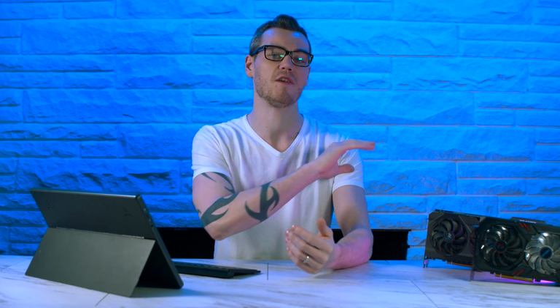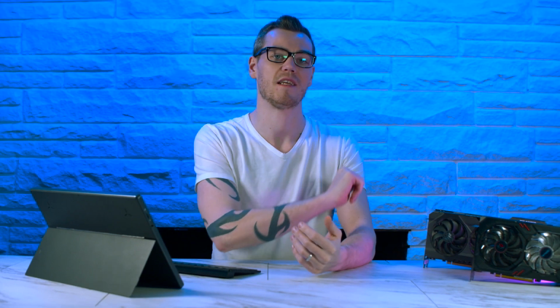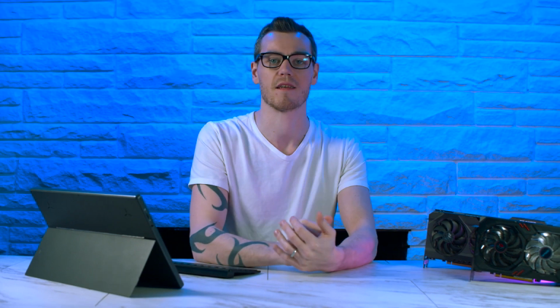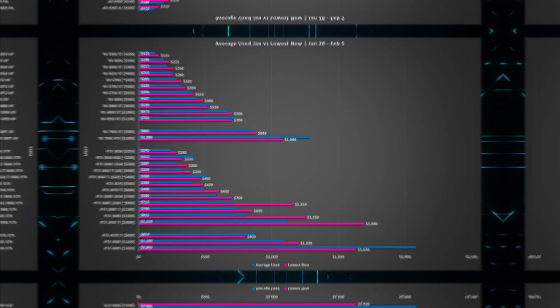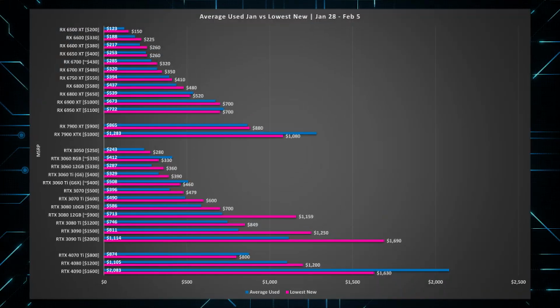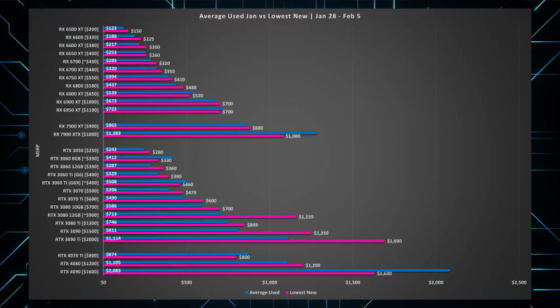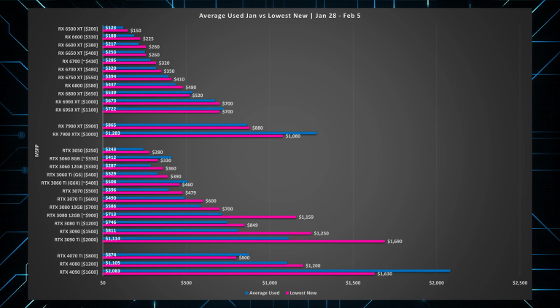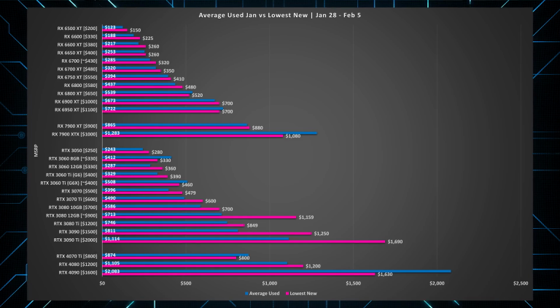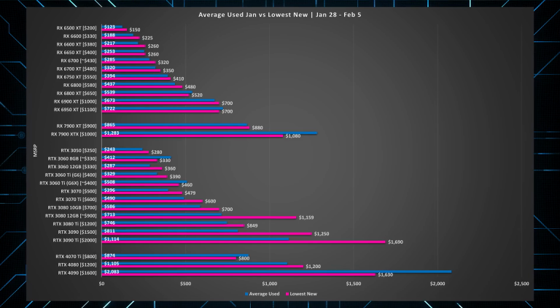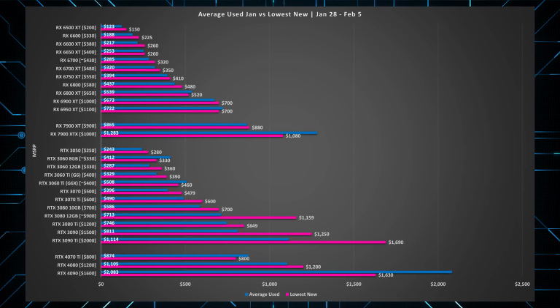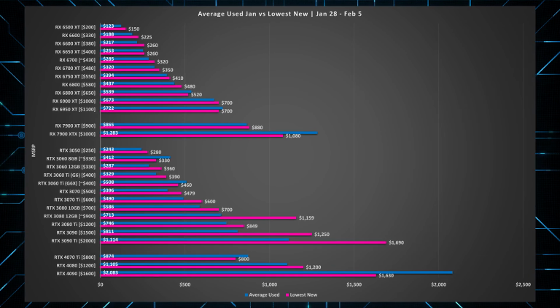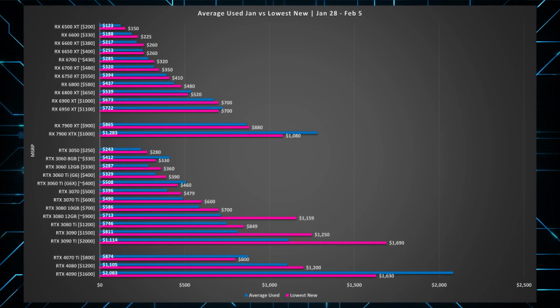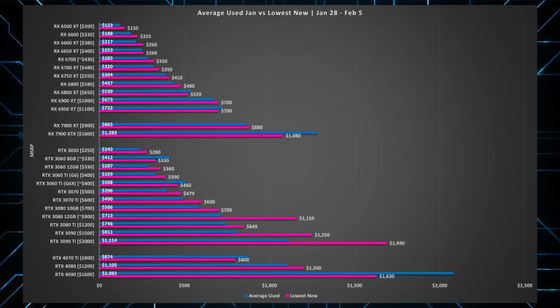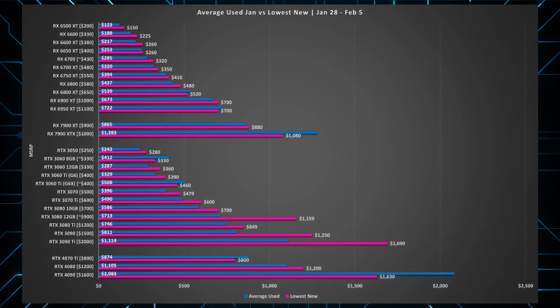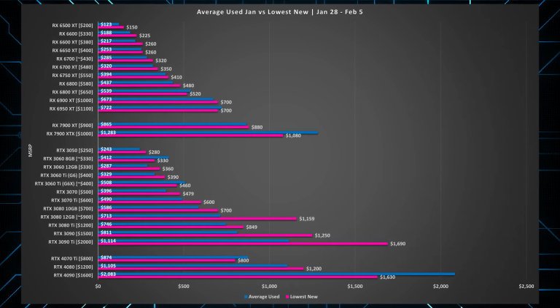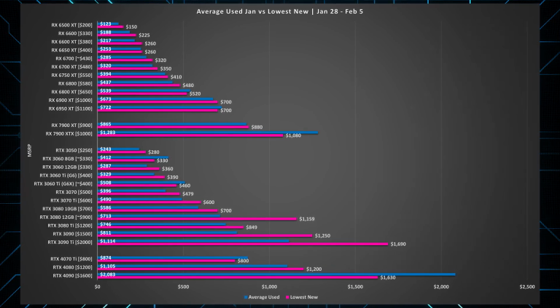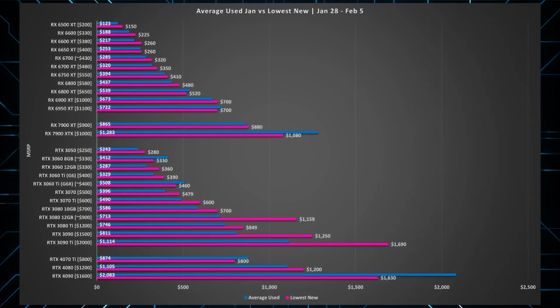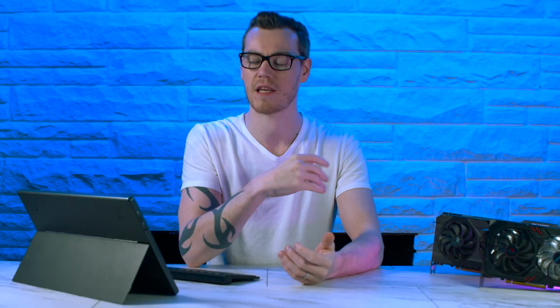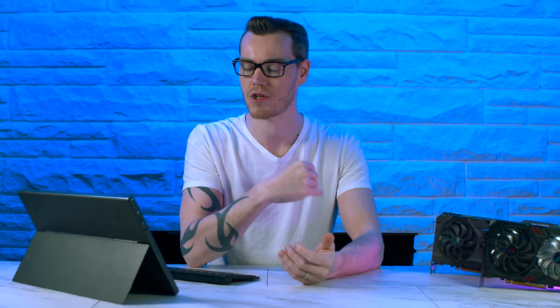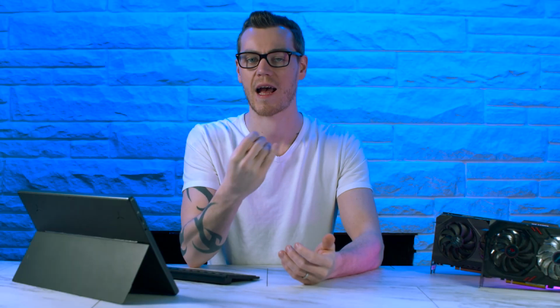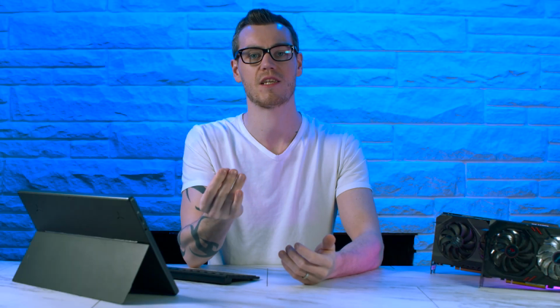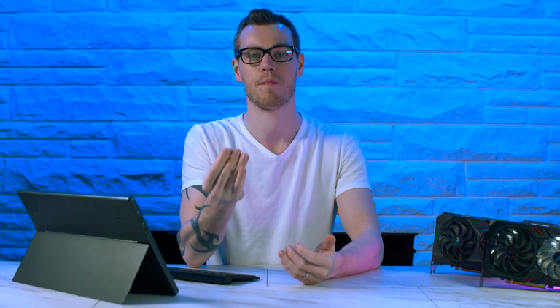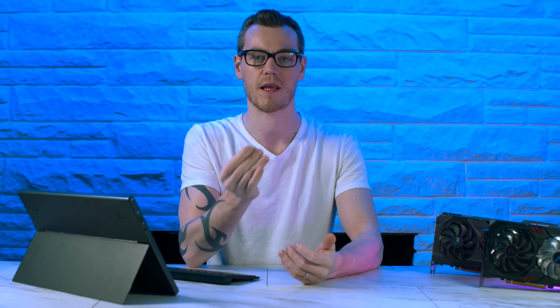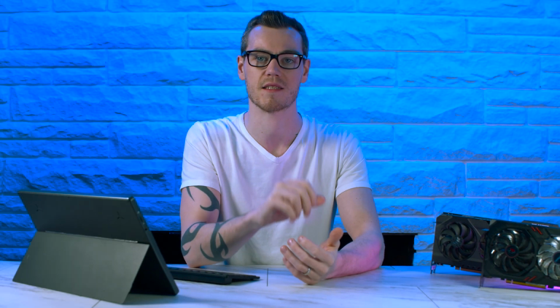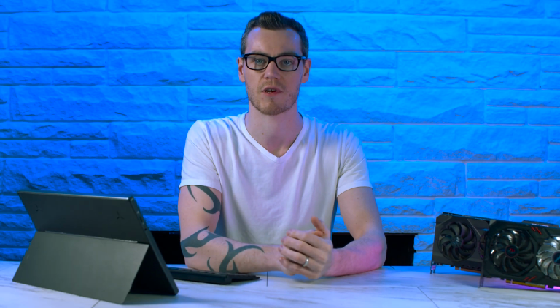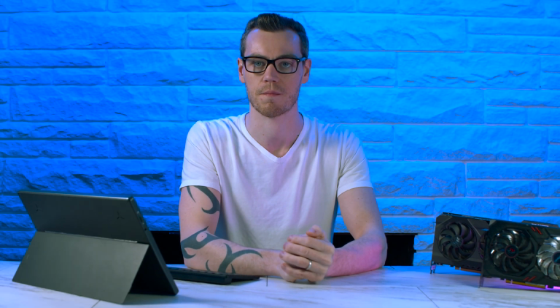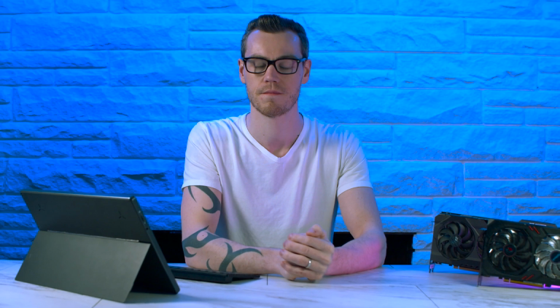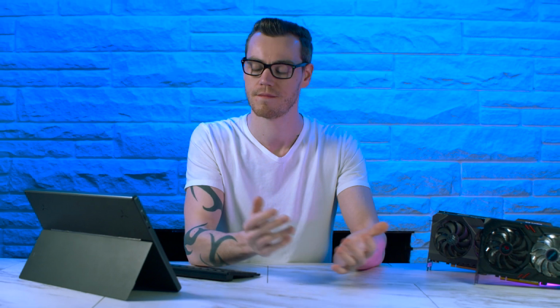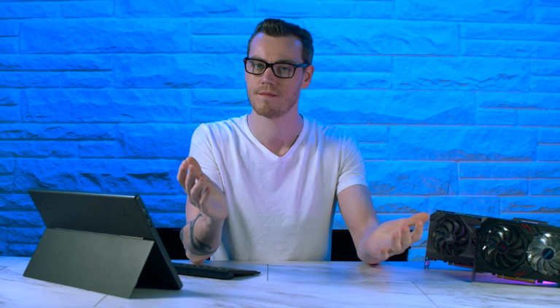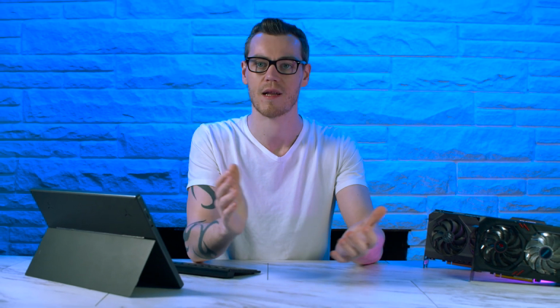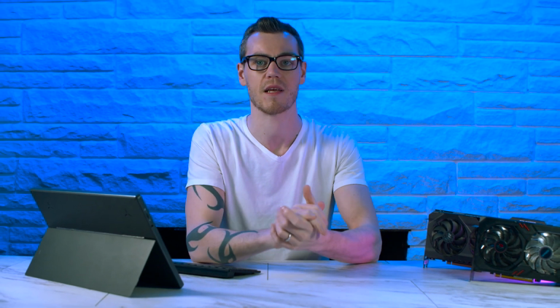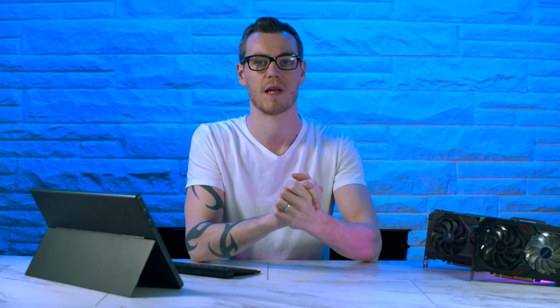Because yes, used prices are definitely lower — but are they low enough that you should actually be considering them? Let me explain.